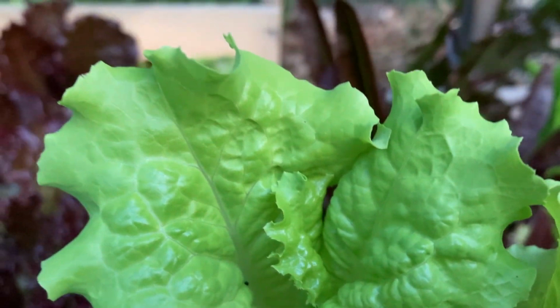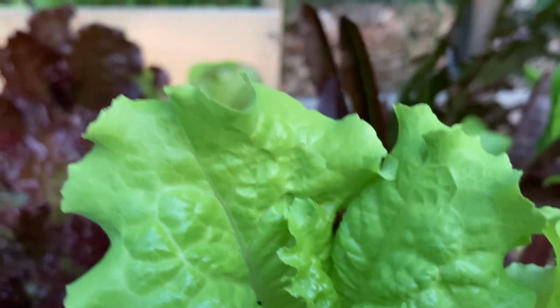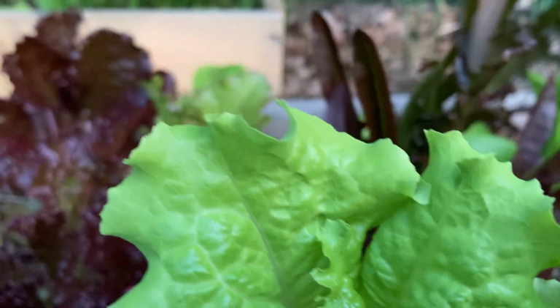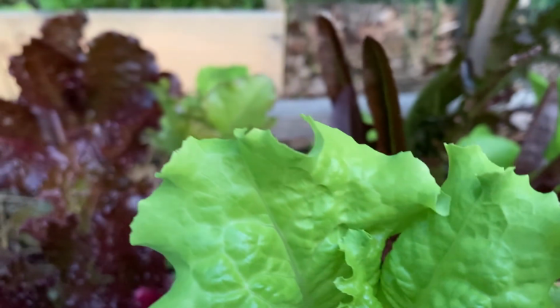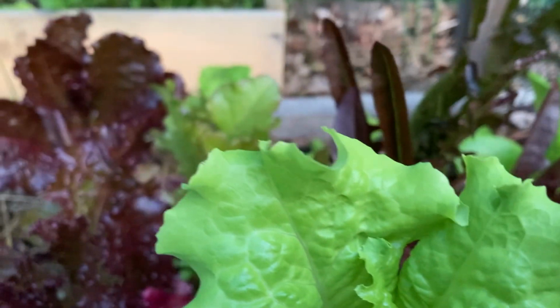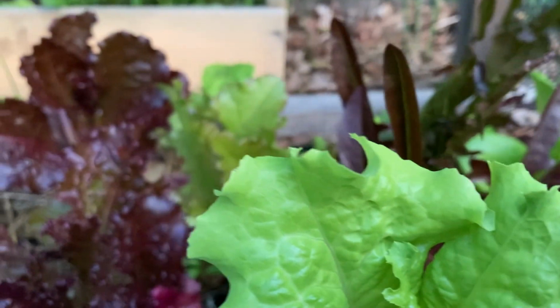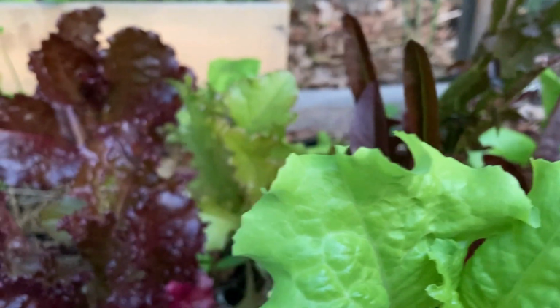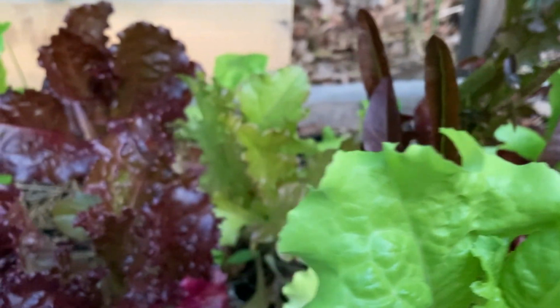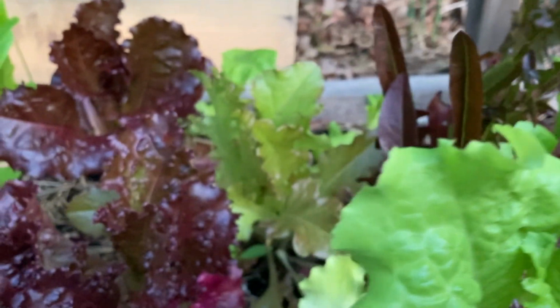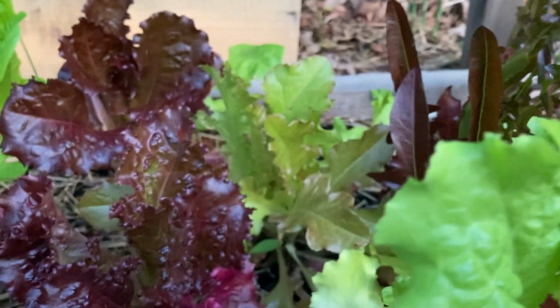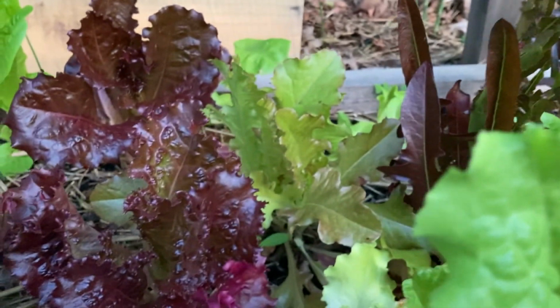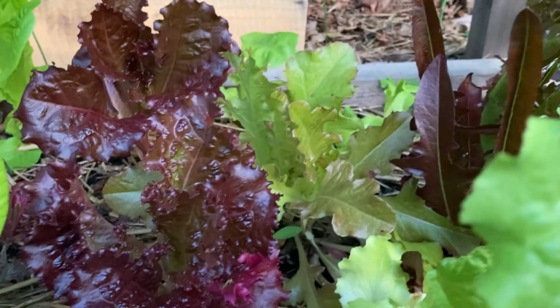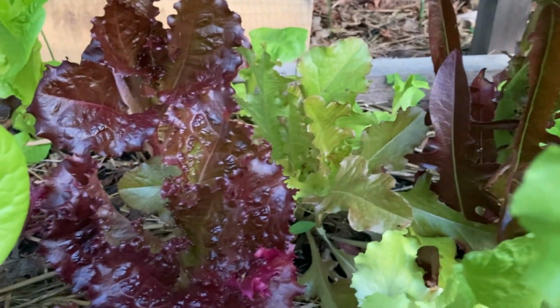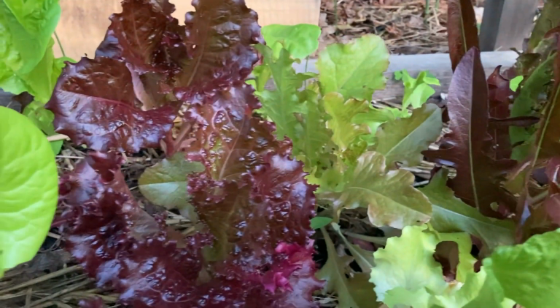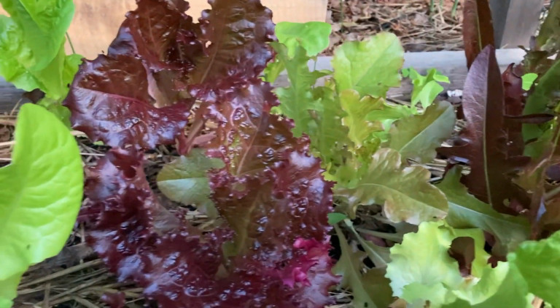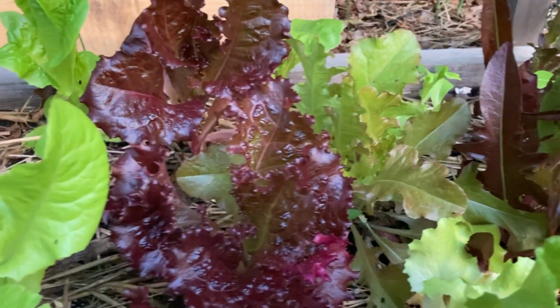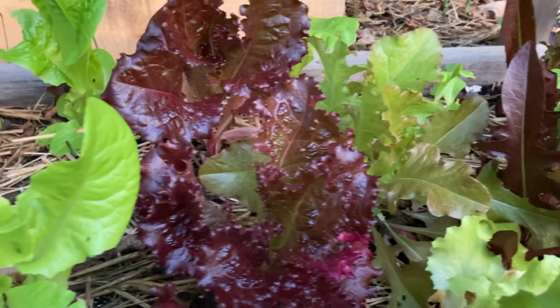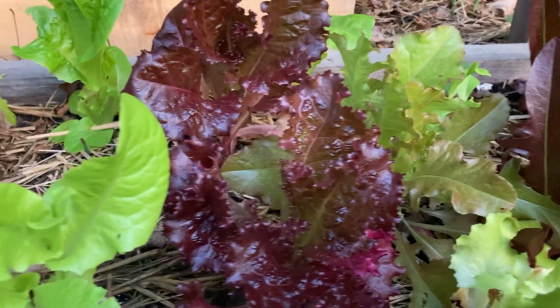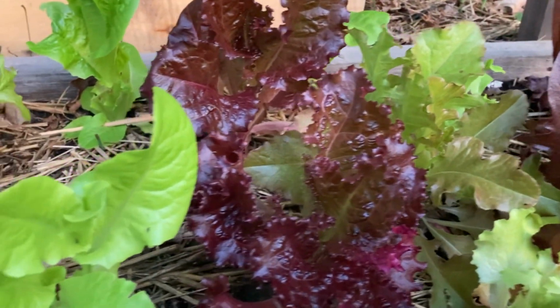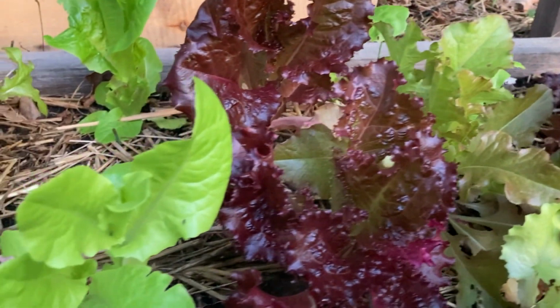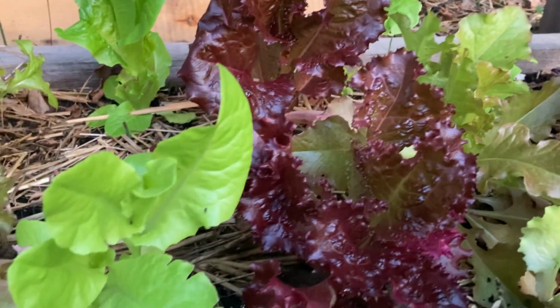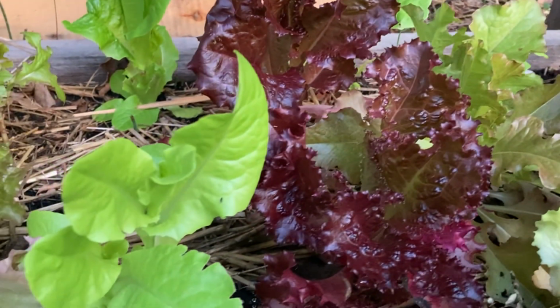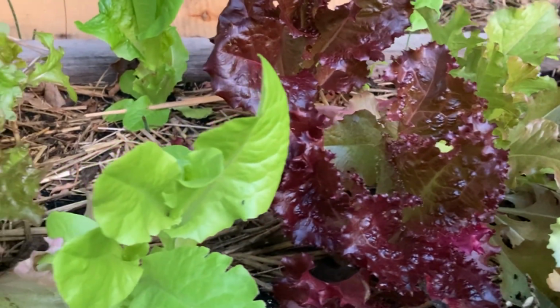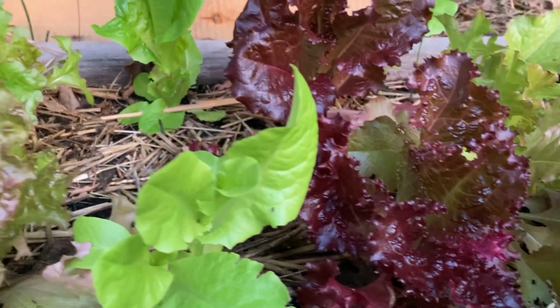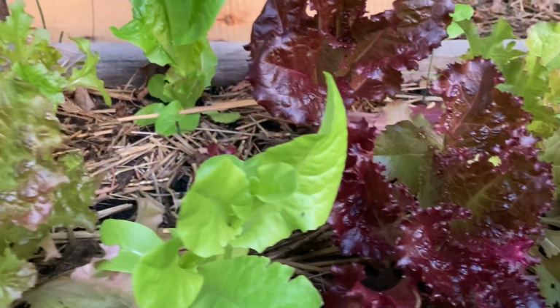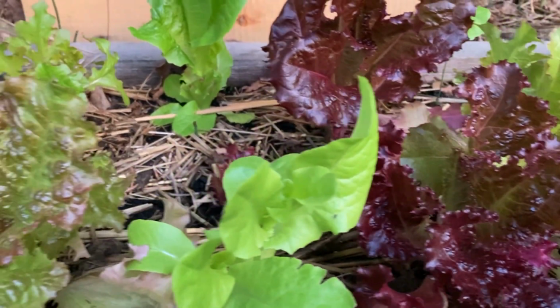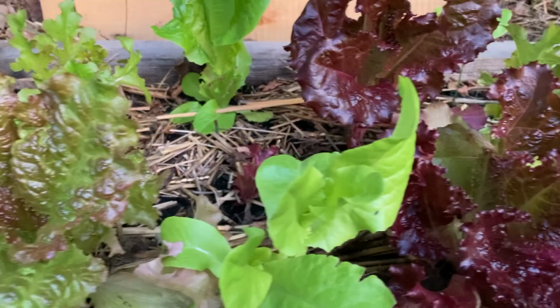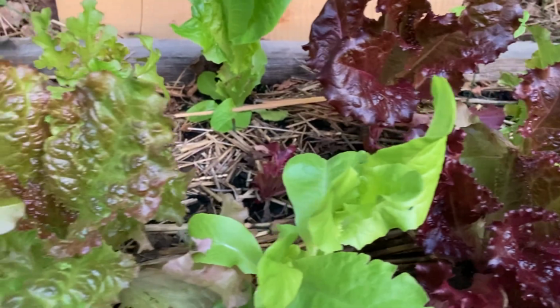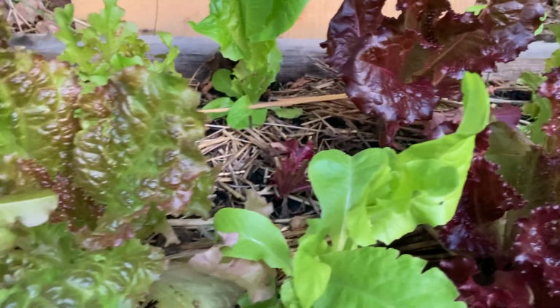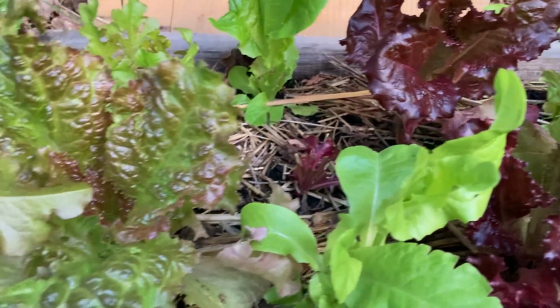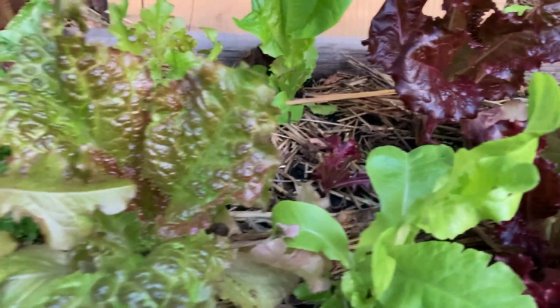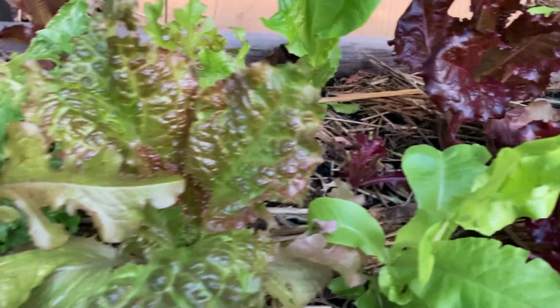Hello lettuce! Just keeps on coming — can't seem to stop the lettuce.